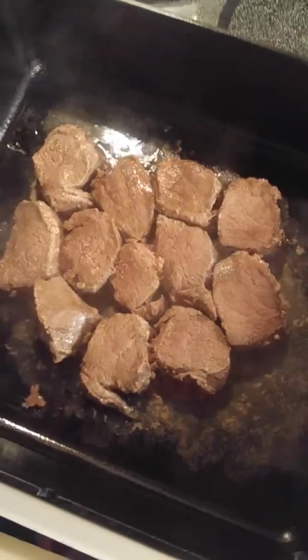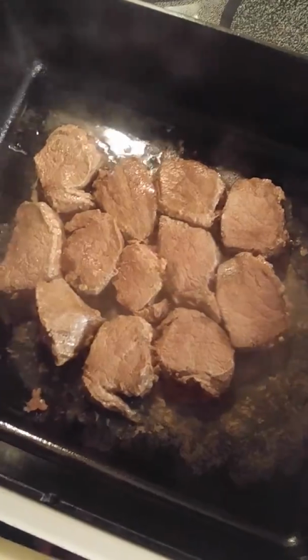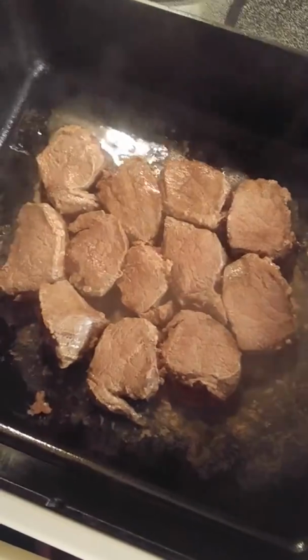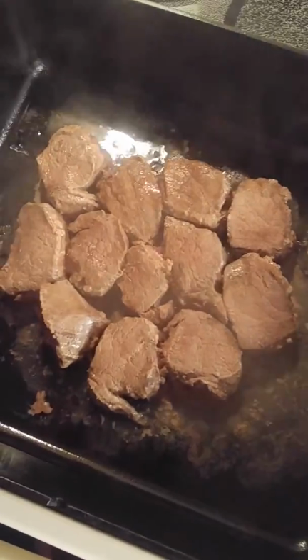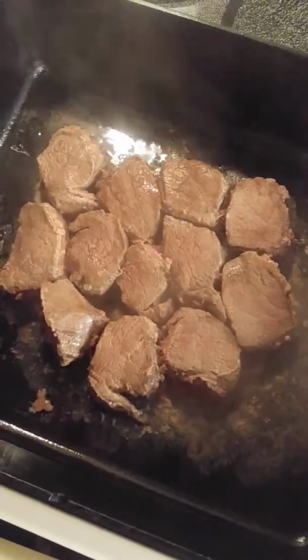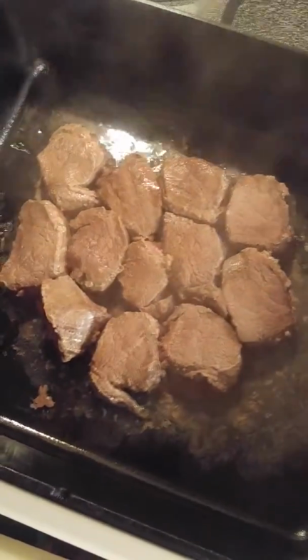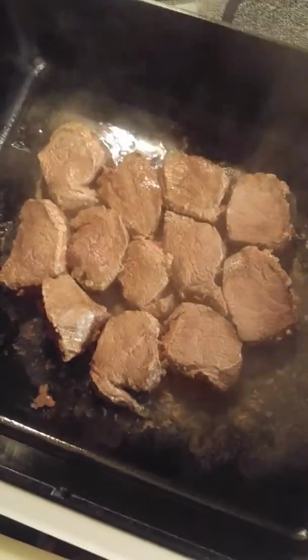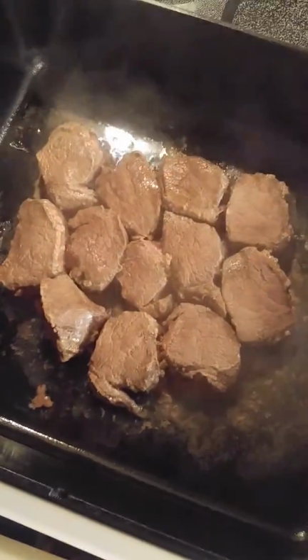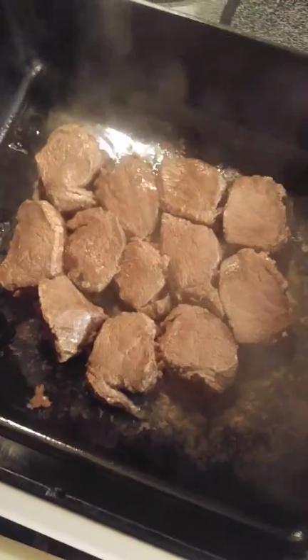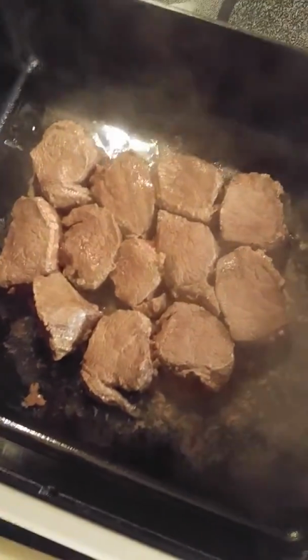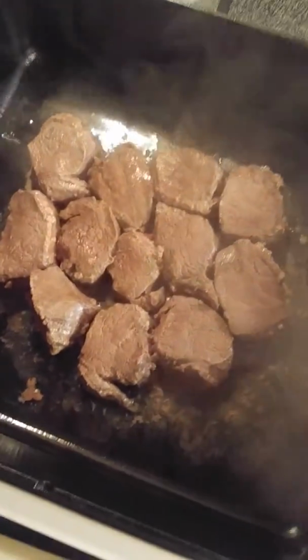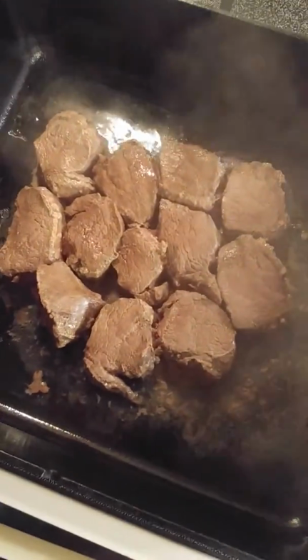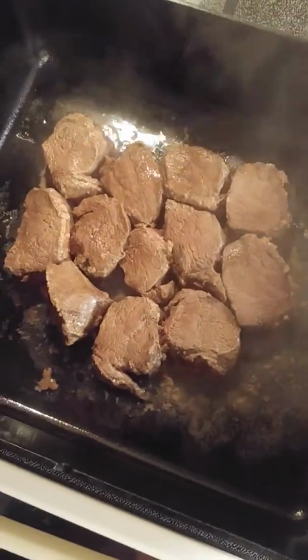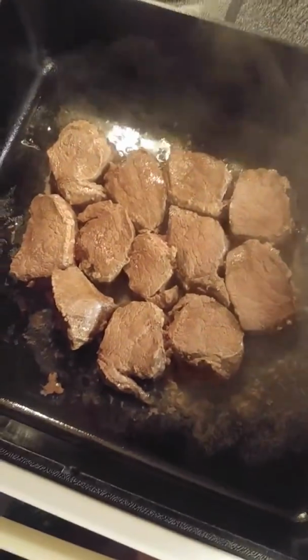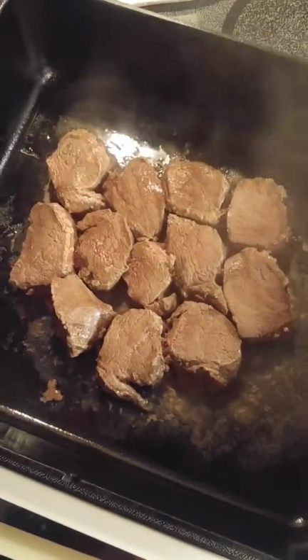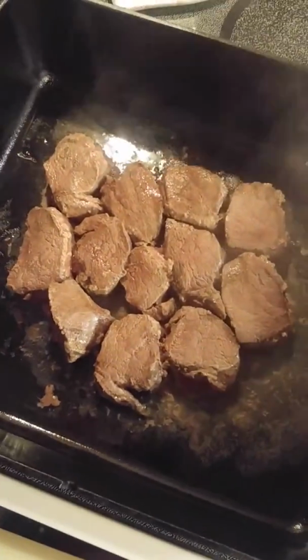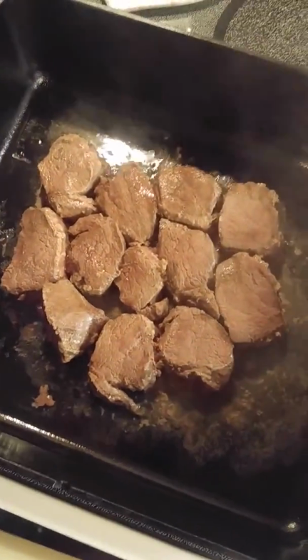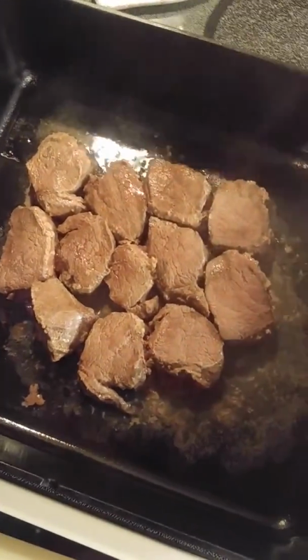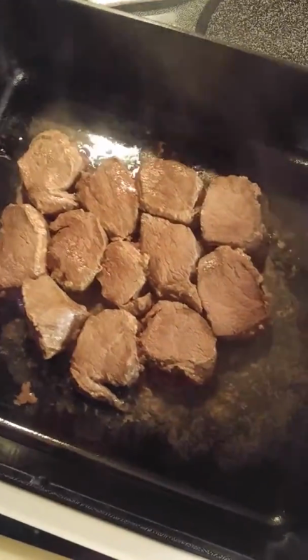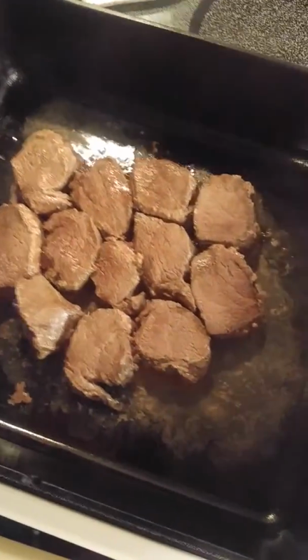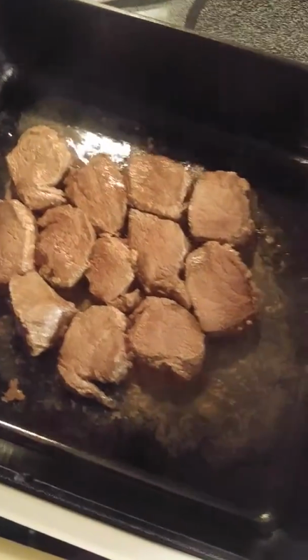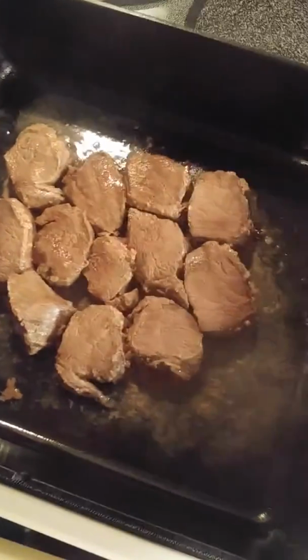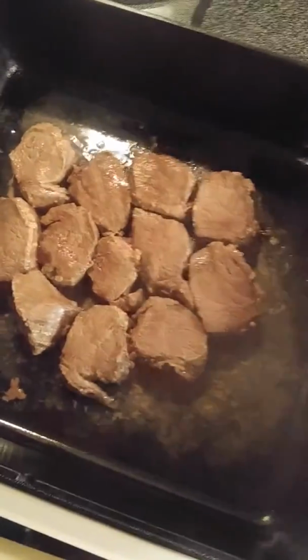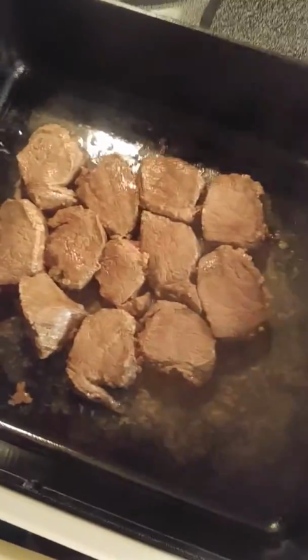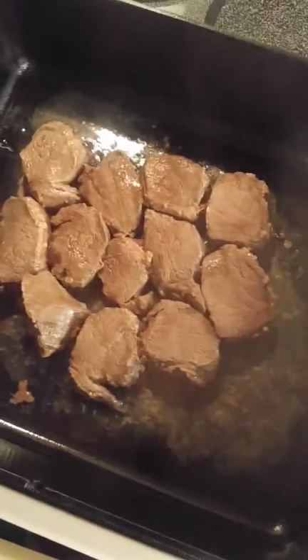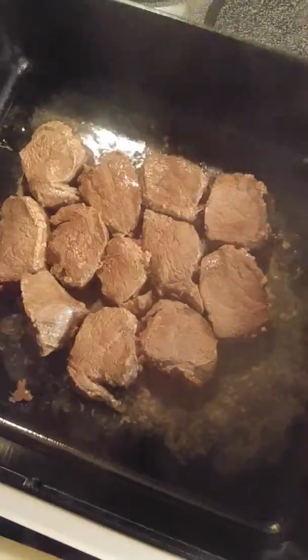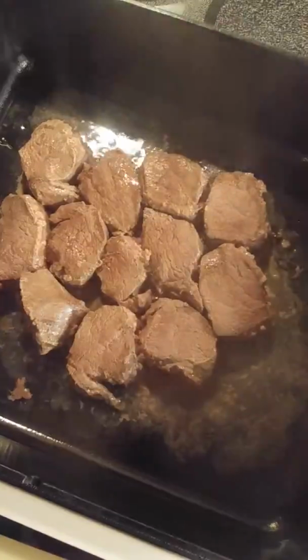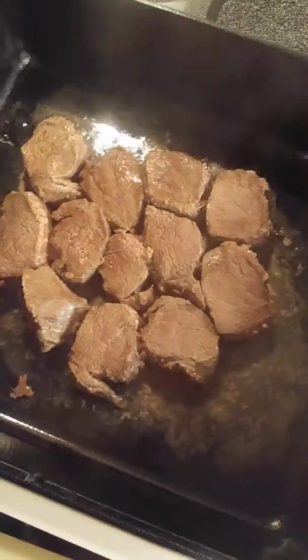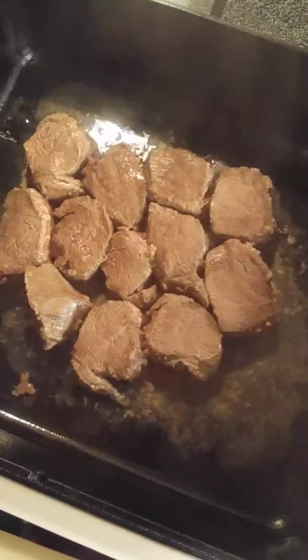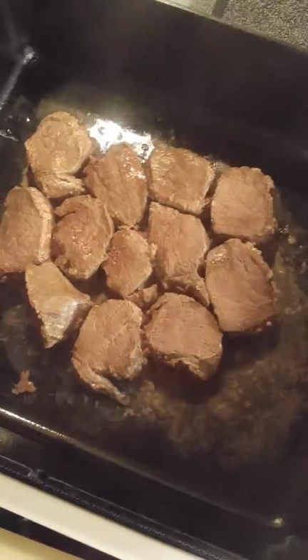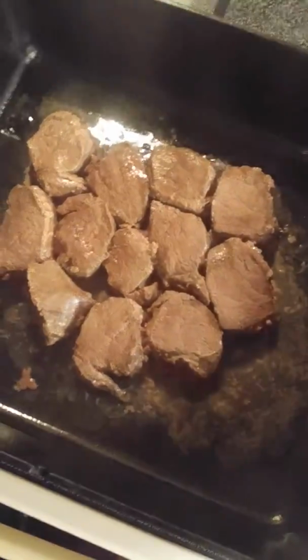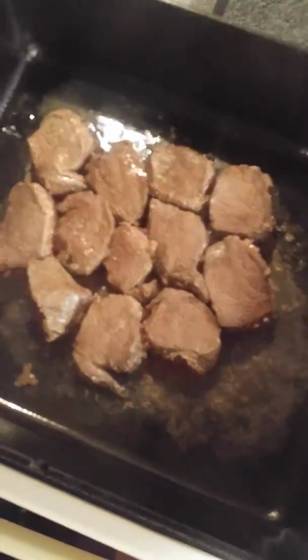Lightly brown both sides — three or four minutes on each side. Then I'm going to remove them and cook the bacon.